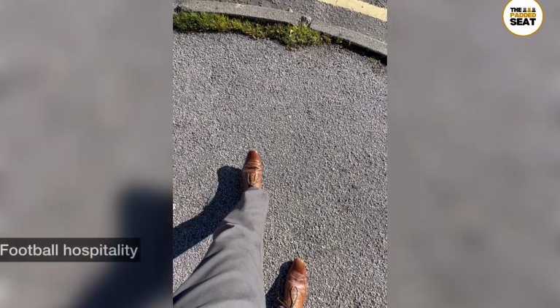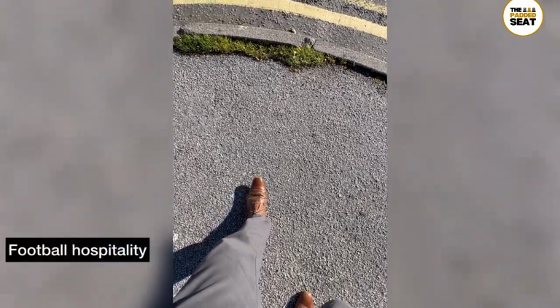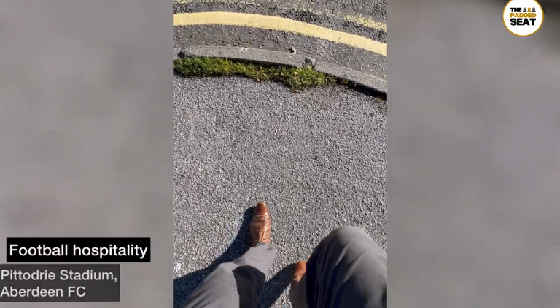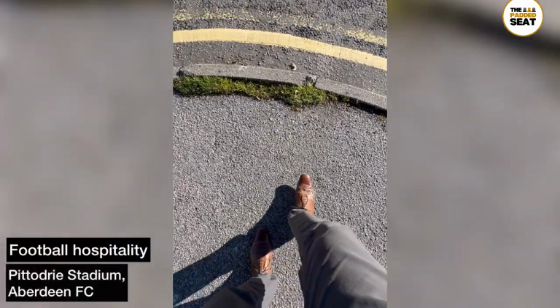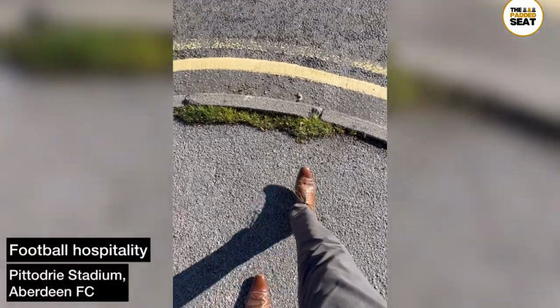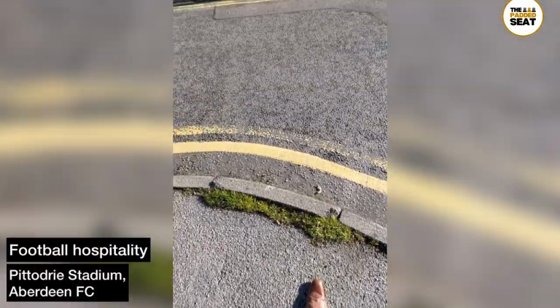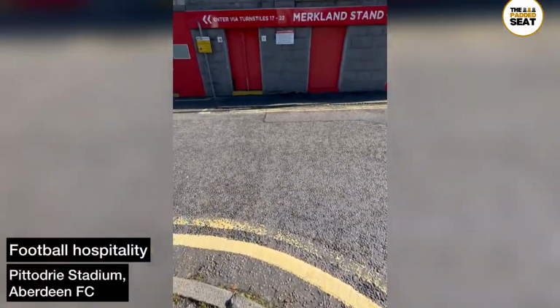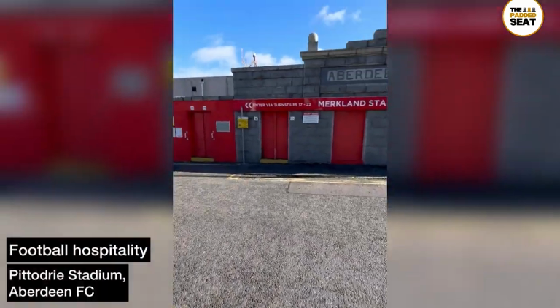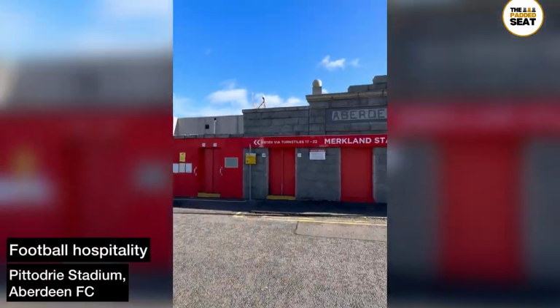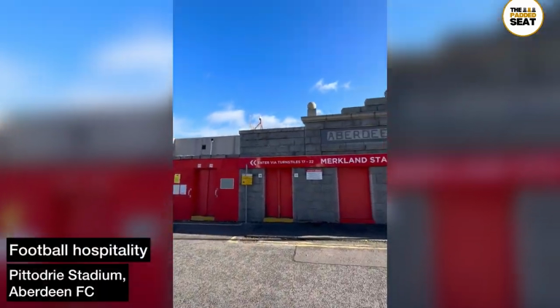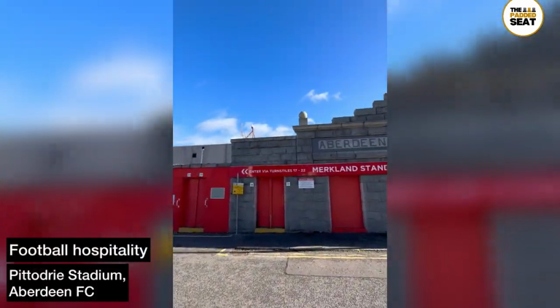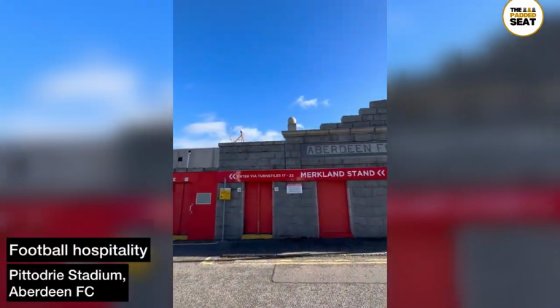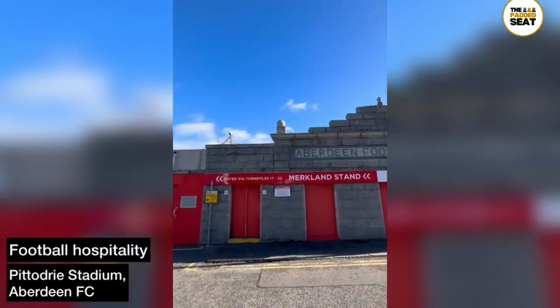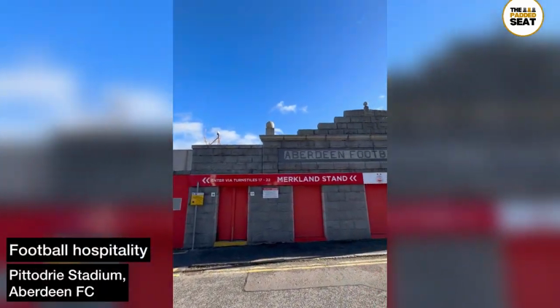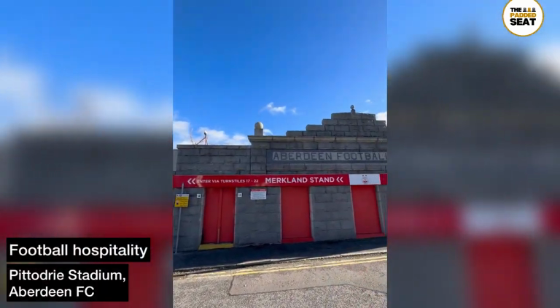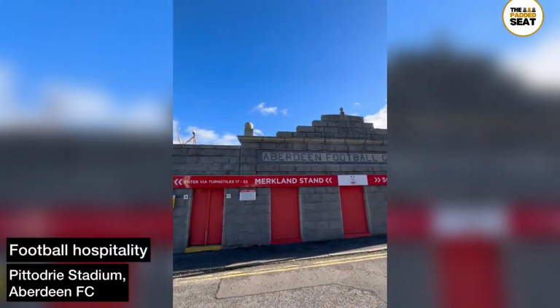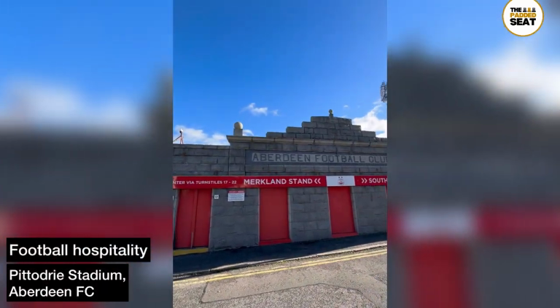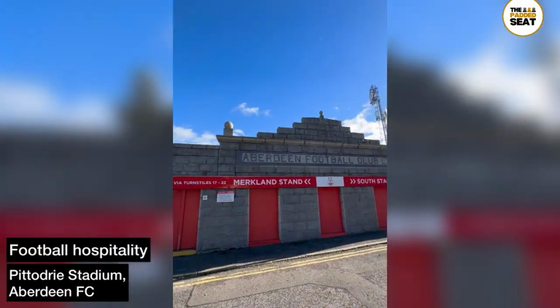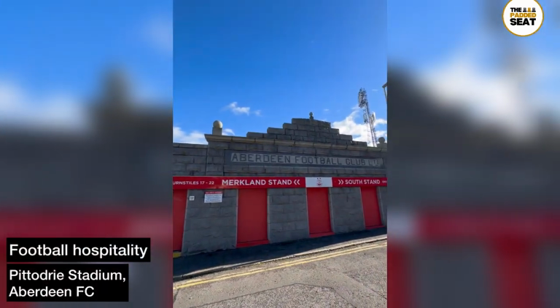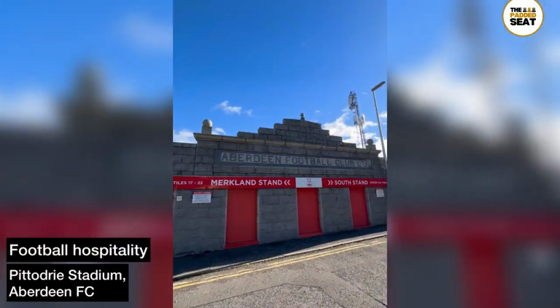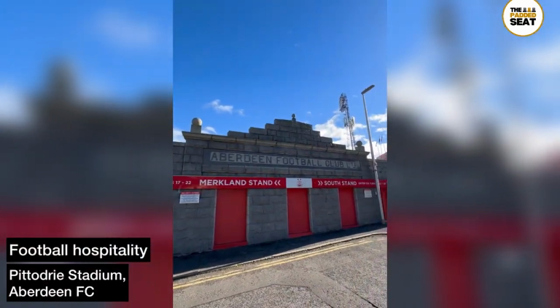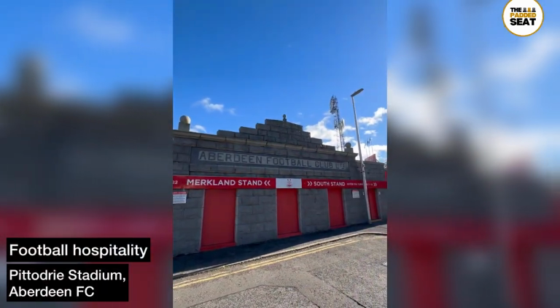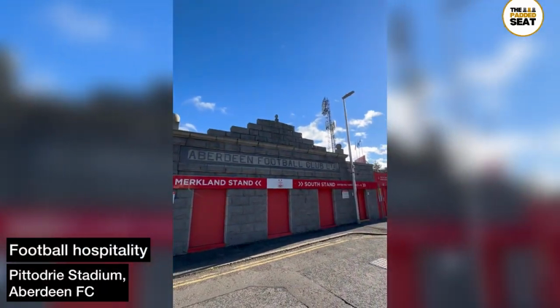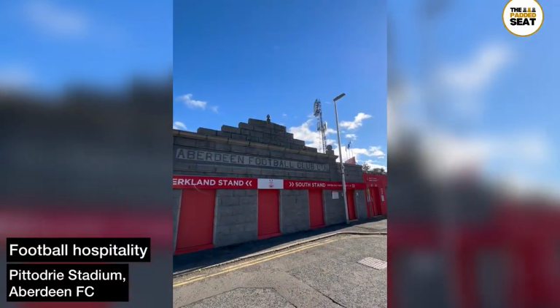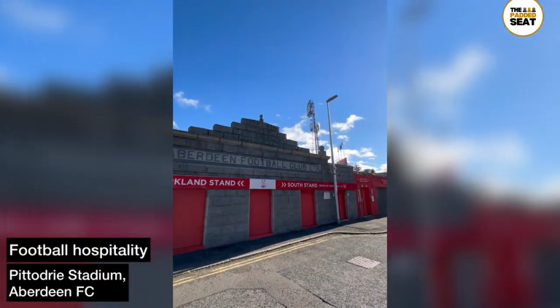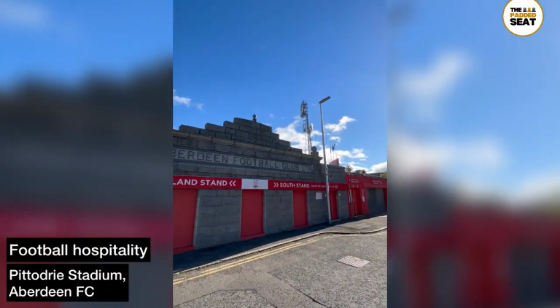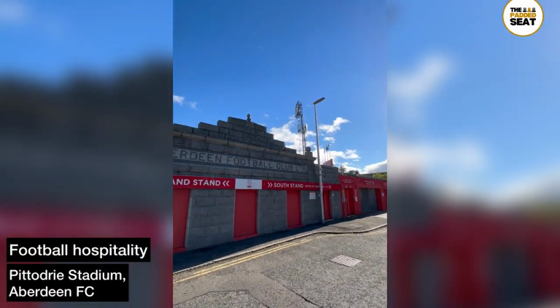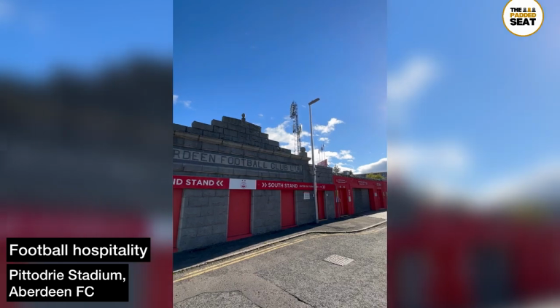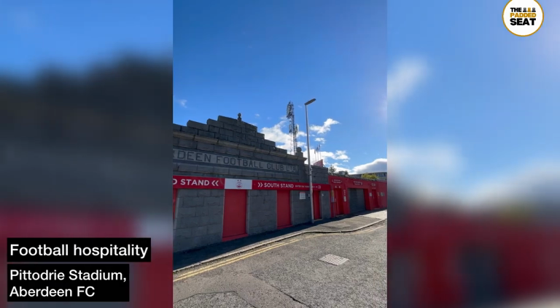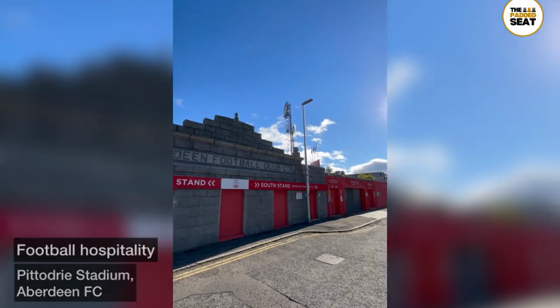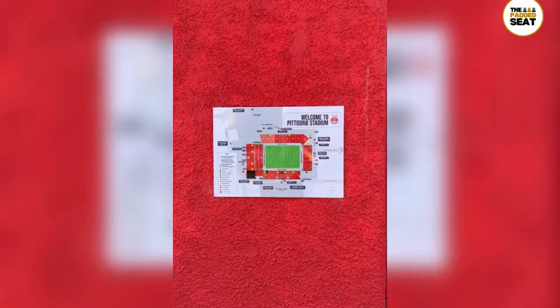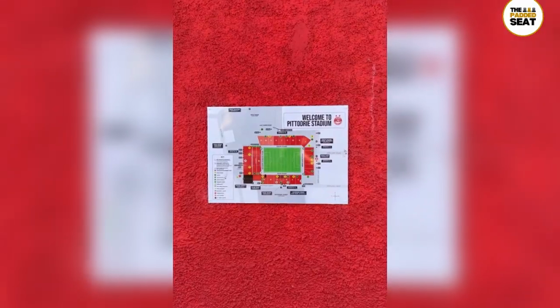Aberdeen Football Club invited us to Pittodrie Stadium to check out some match day hospitality, and here's how we got on.